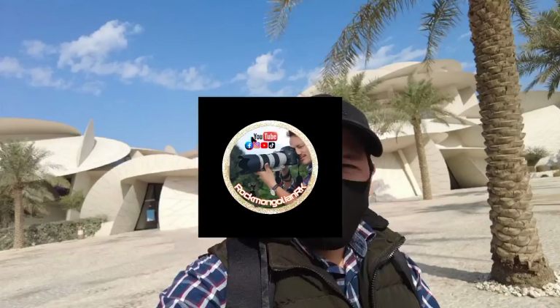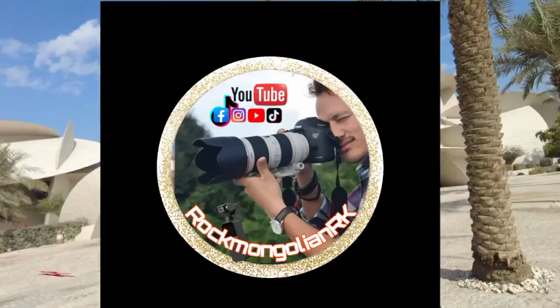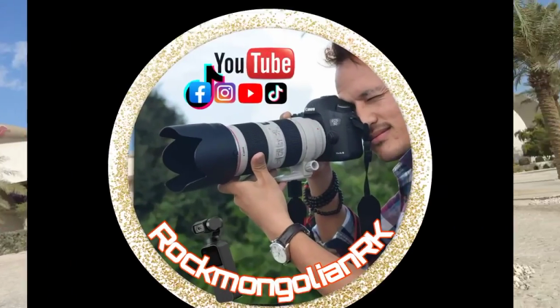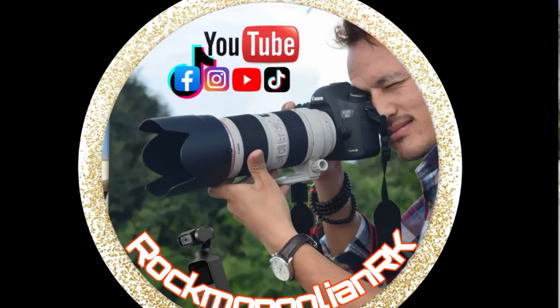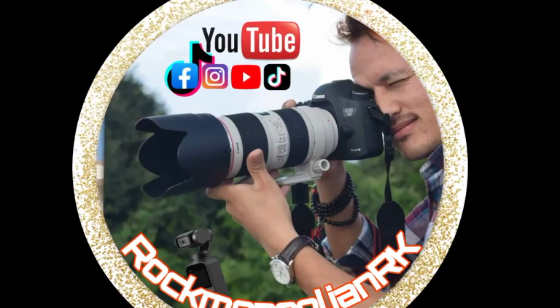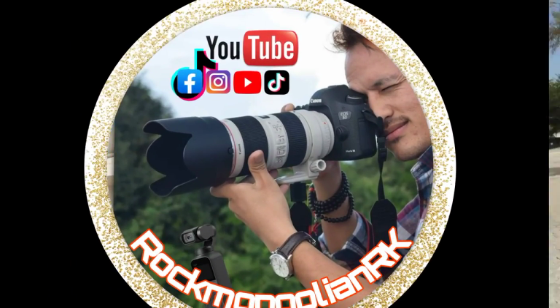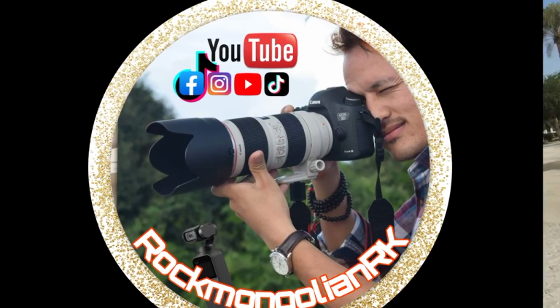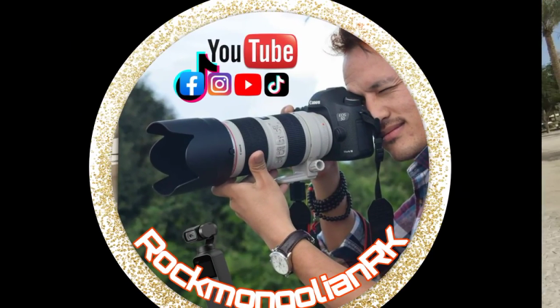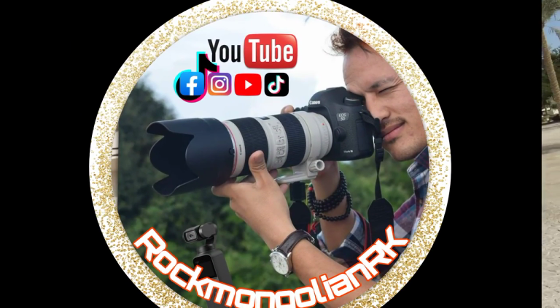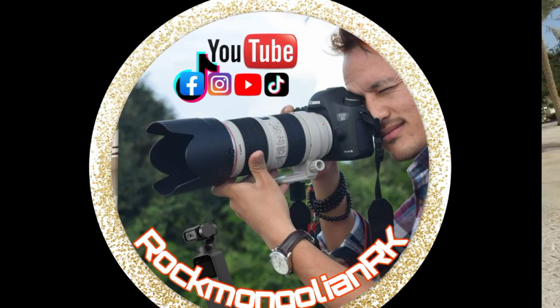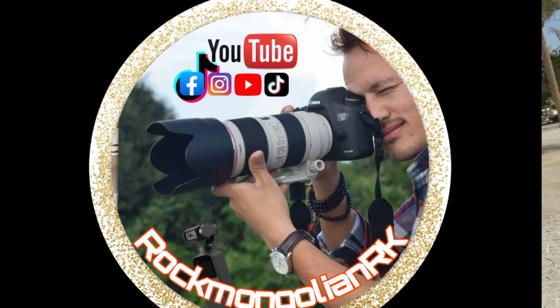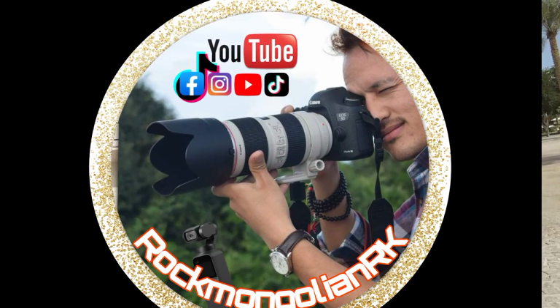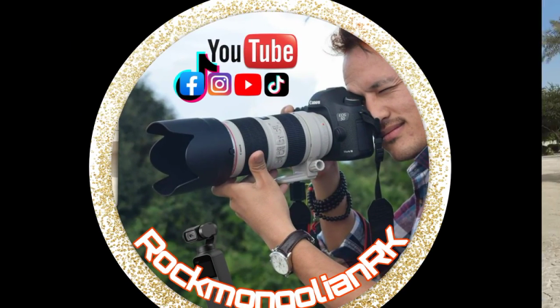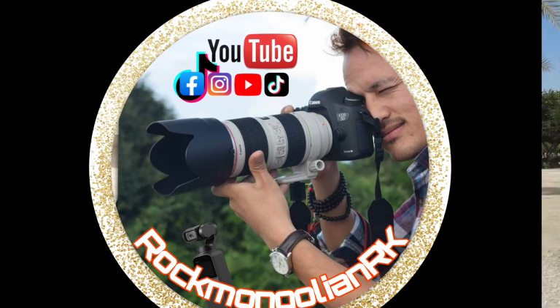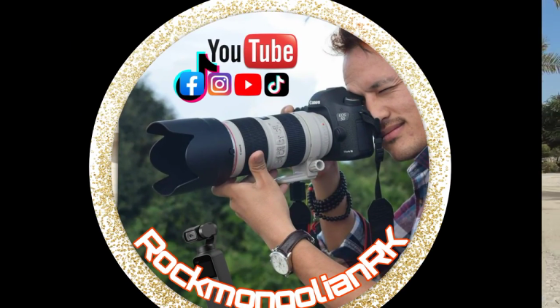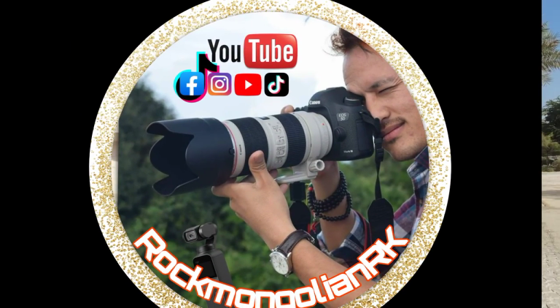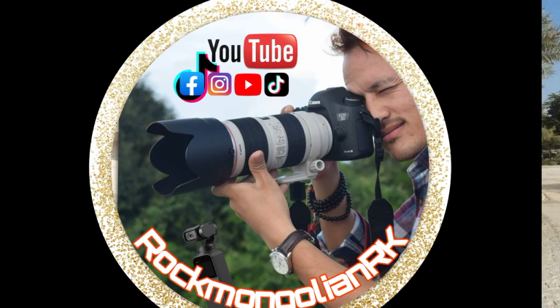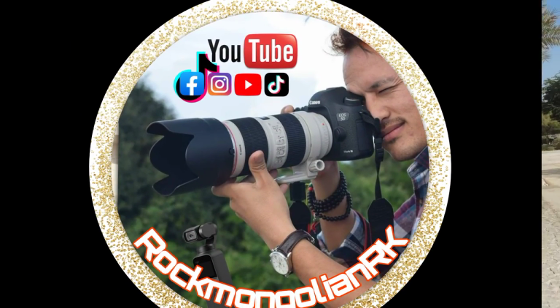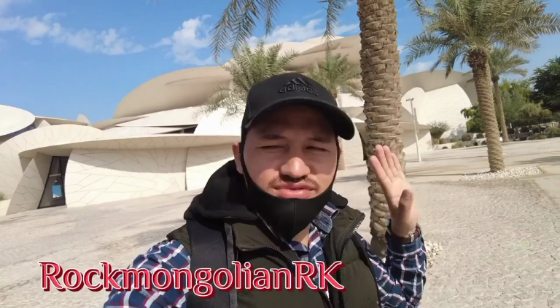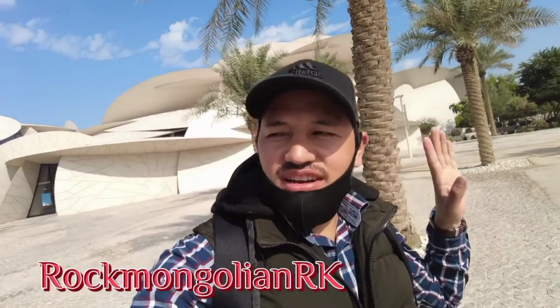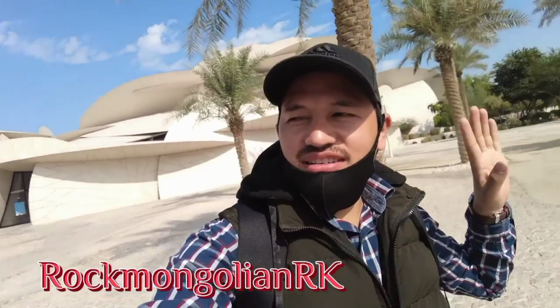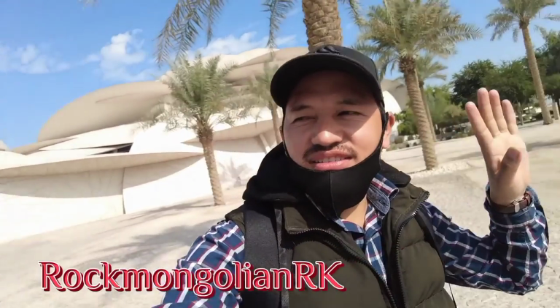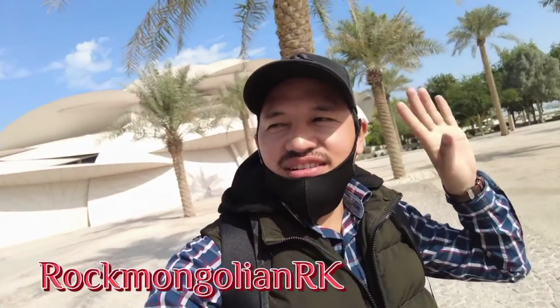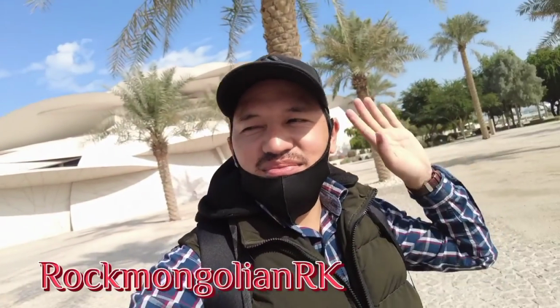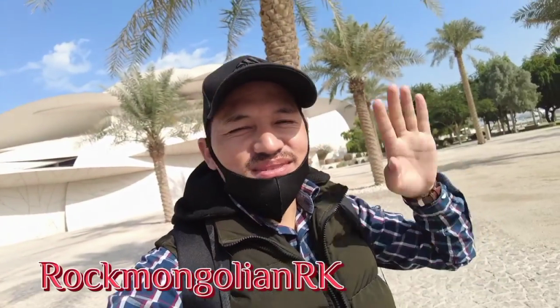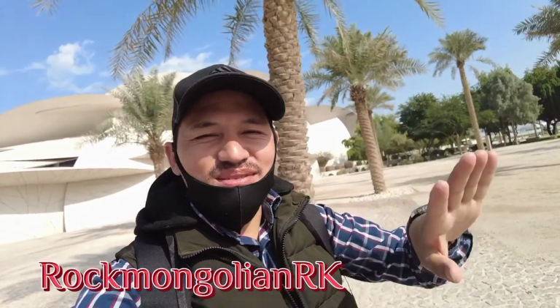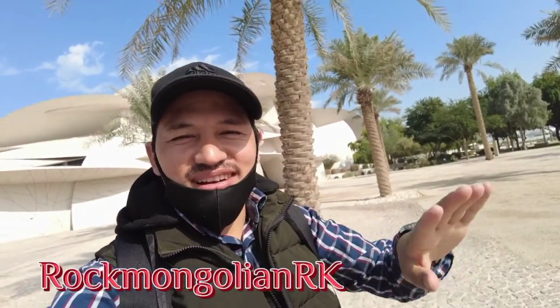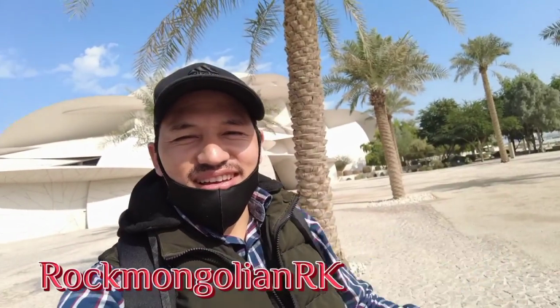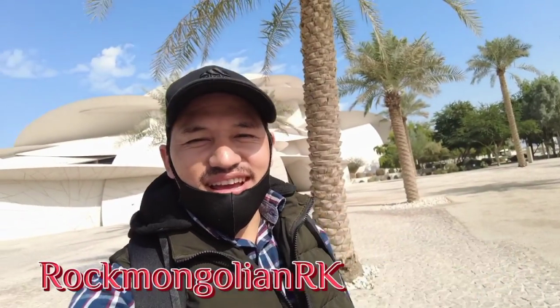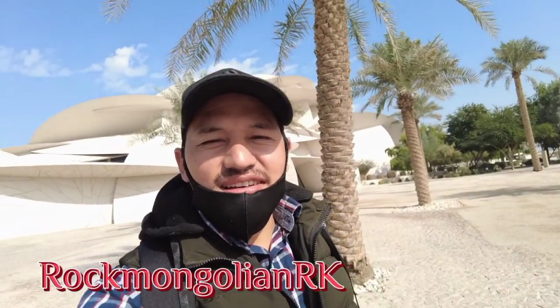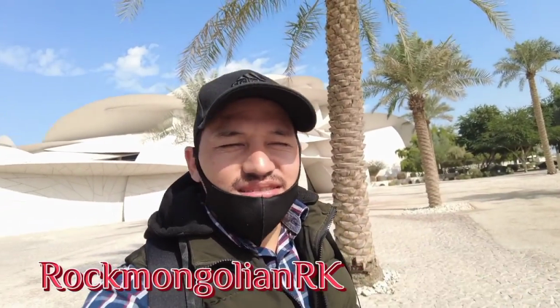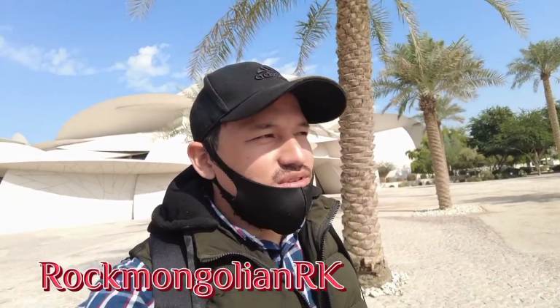Welcome to my YouTube channel Rock Magazine. National Museum of Qatar.